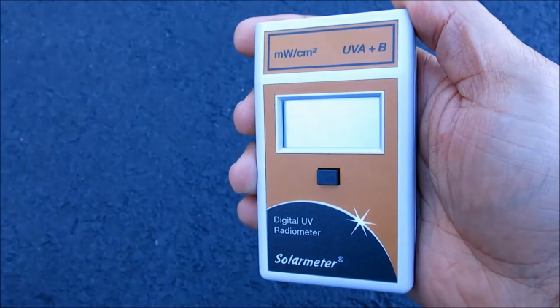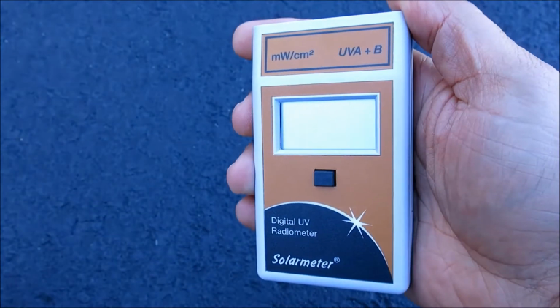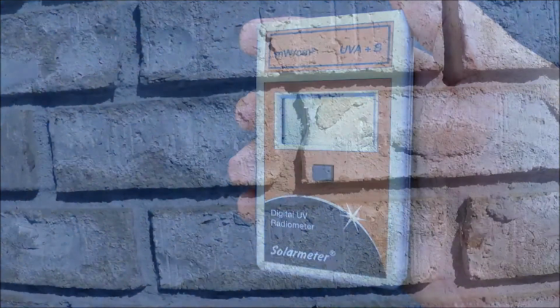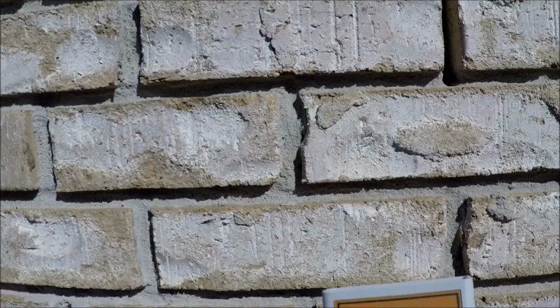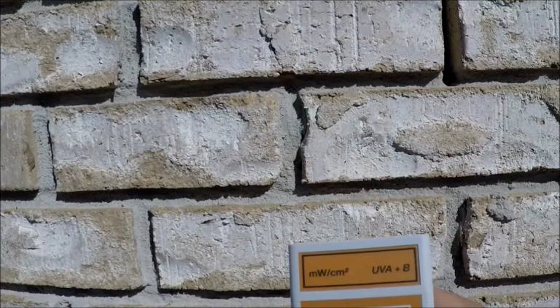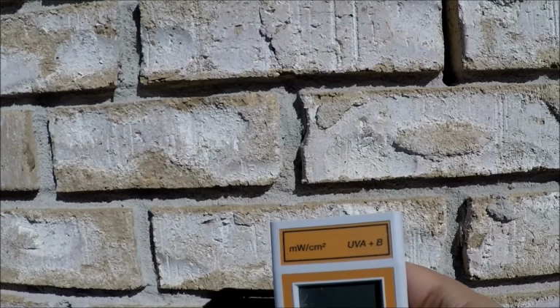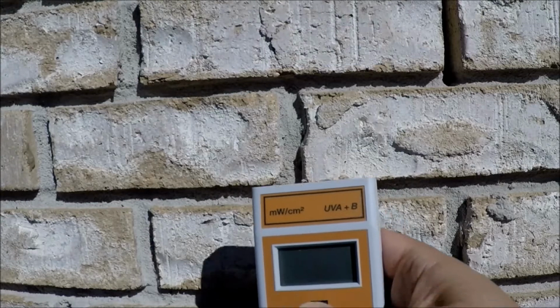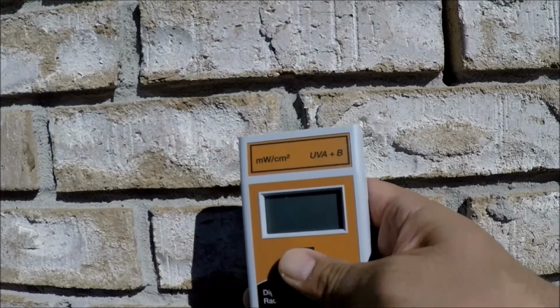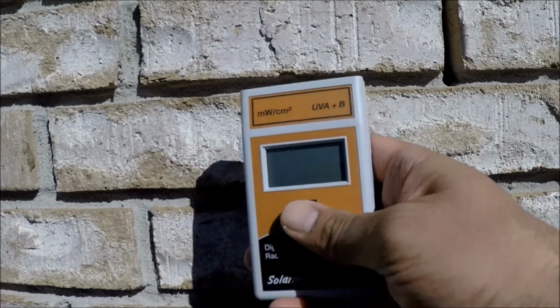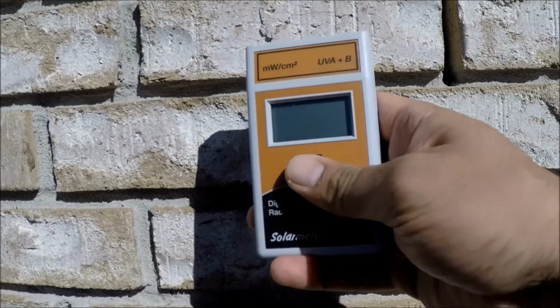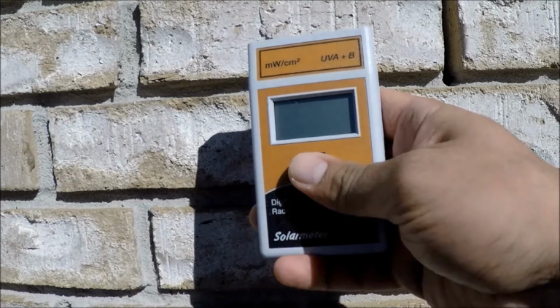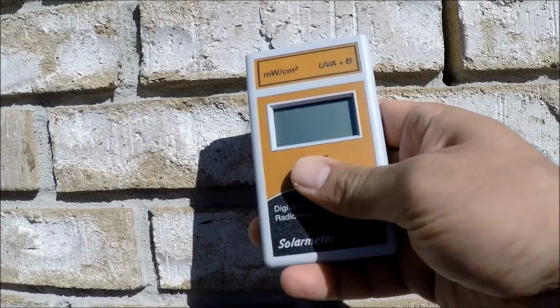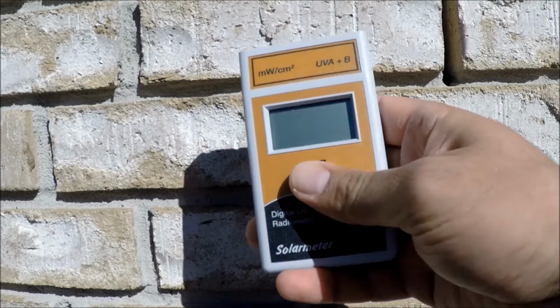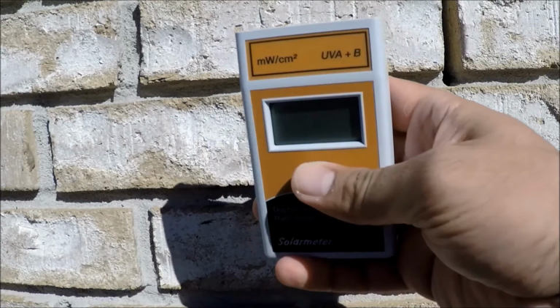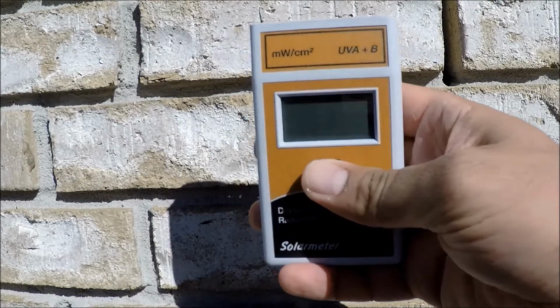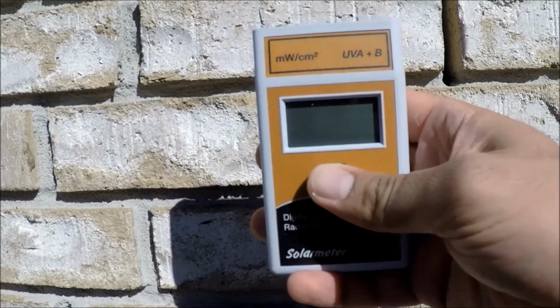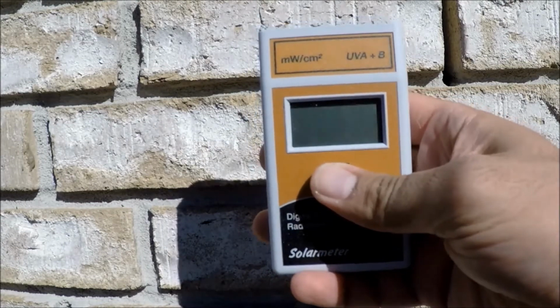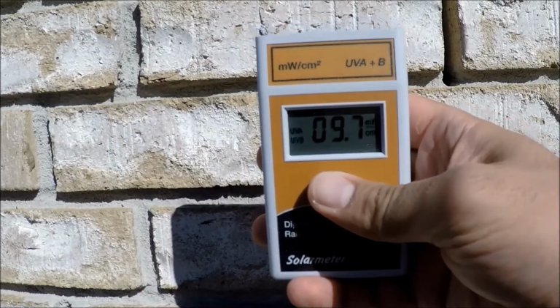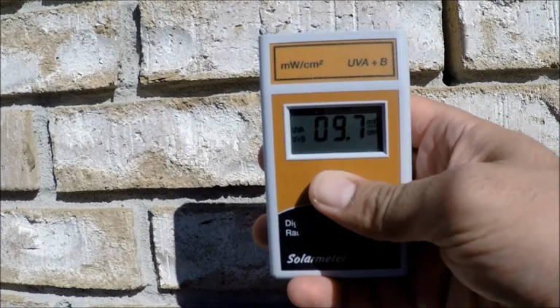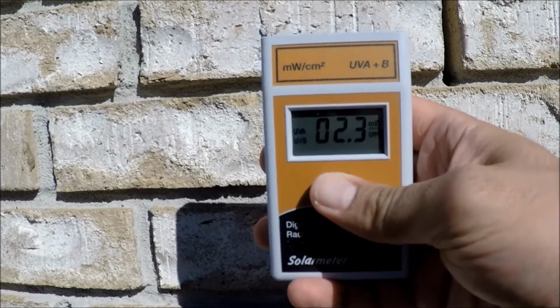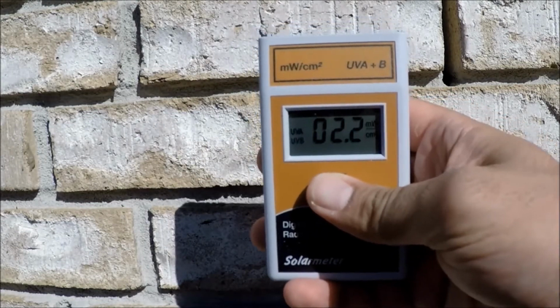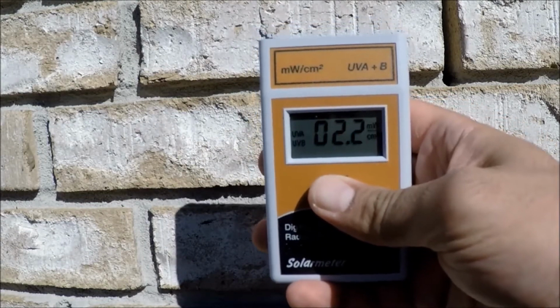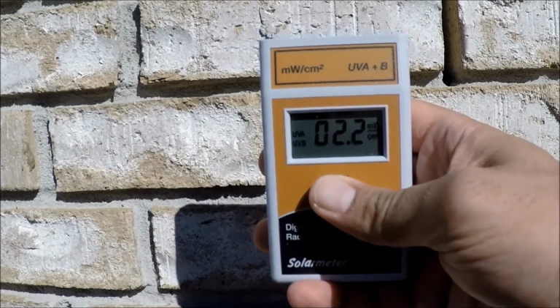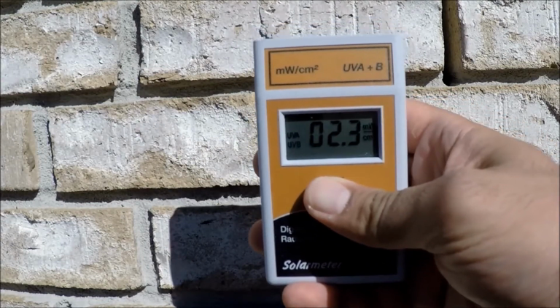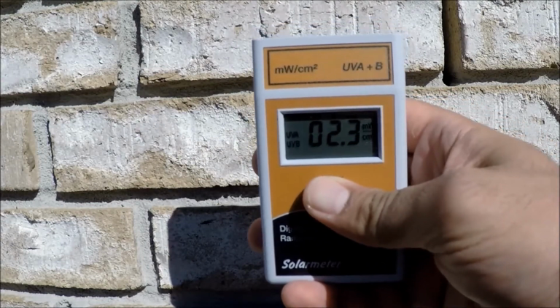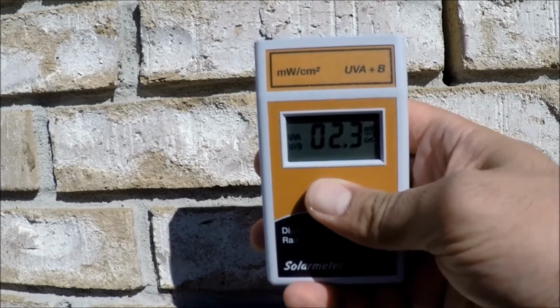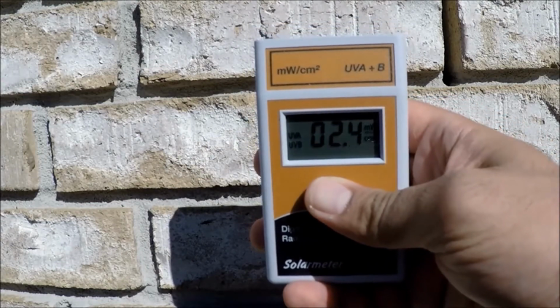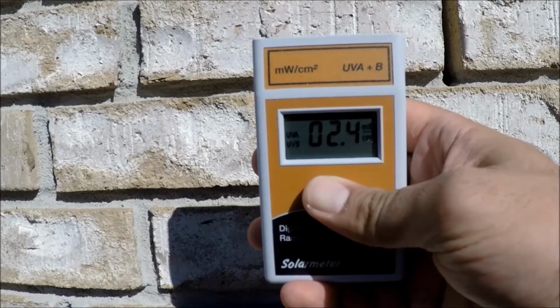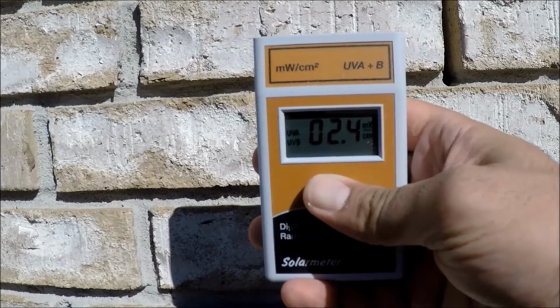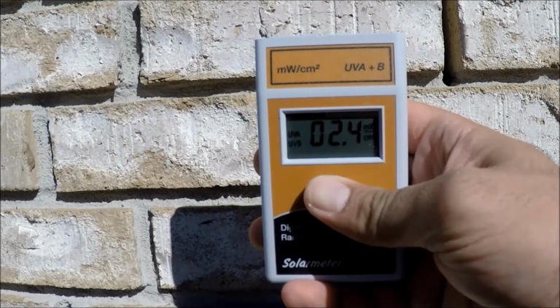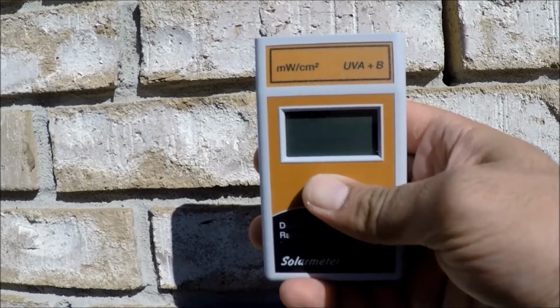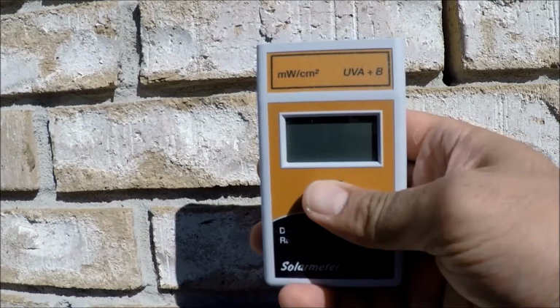Aim the sensor window on the top panel of the meter directly at the UV source, and note the reading on the 3.5-digit LCD display.